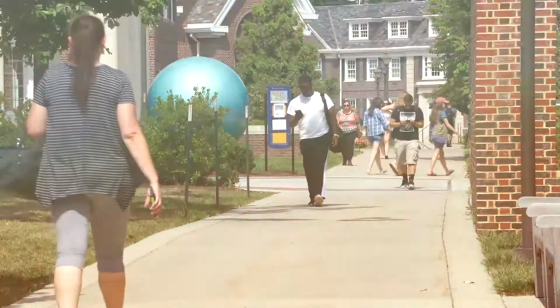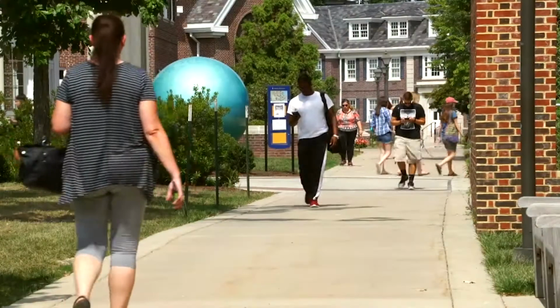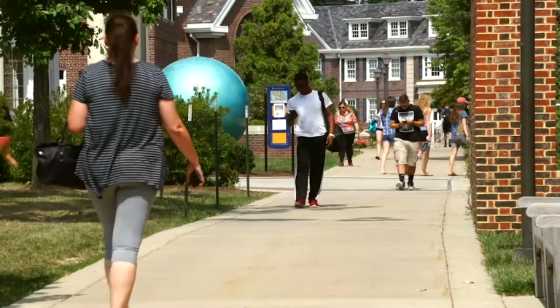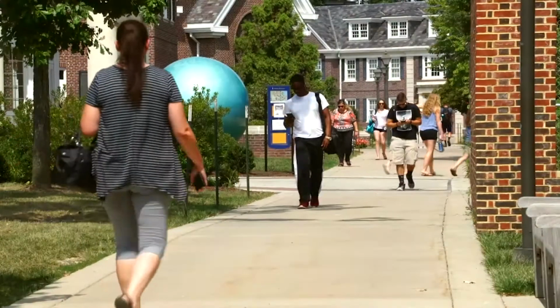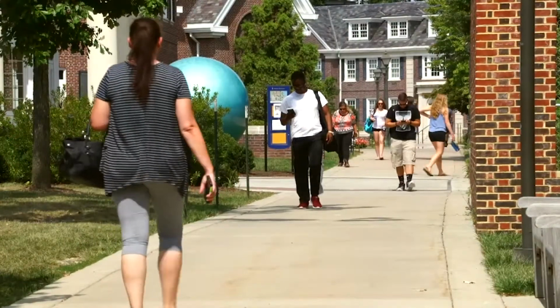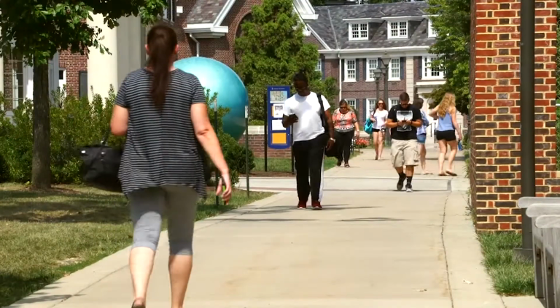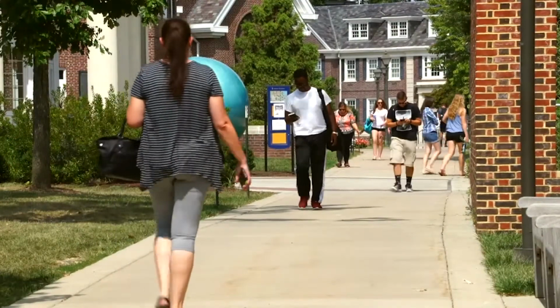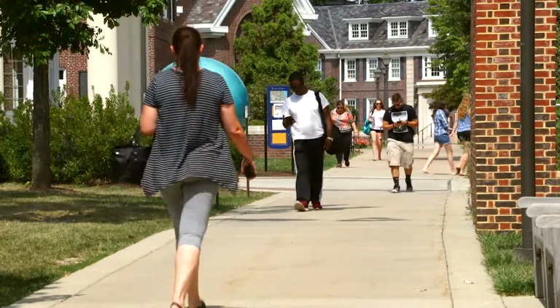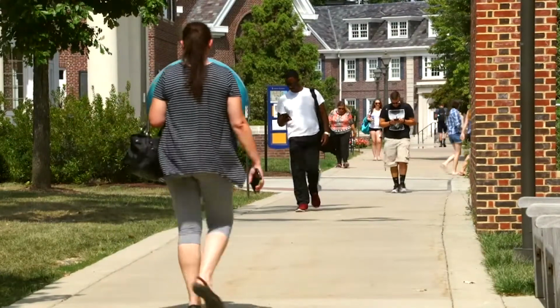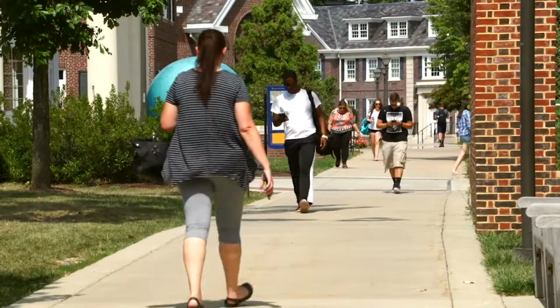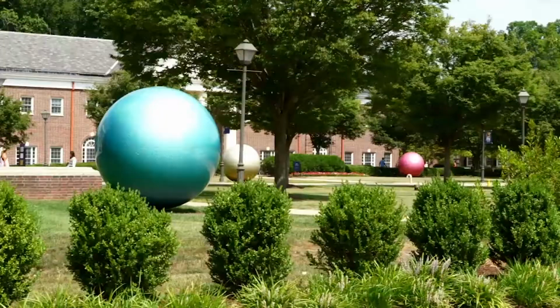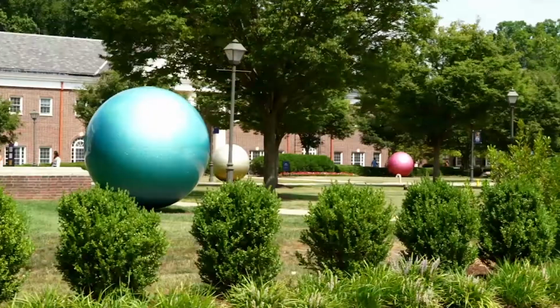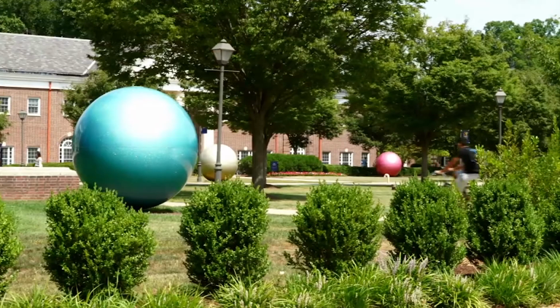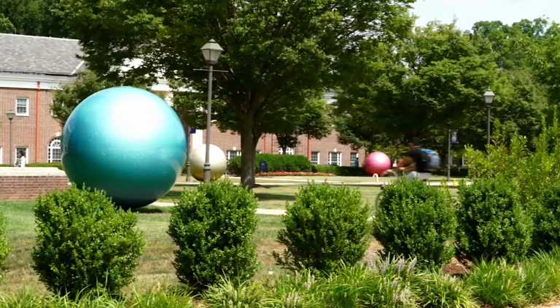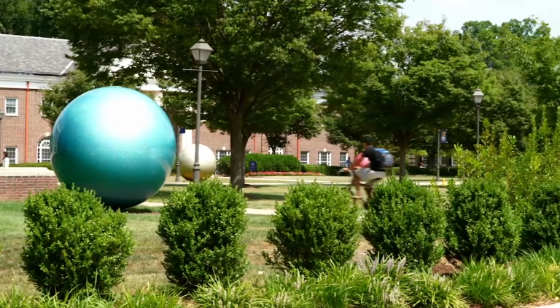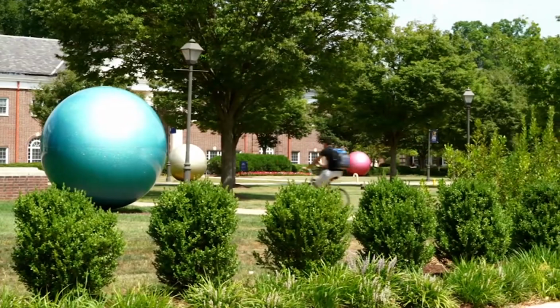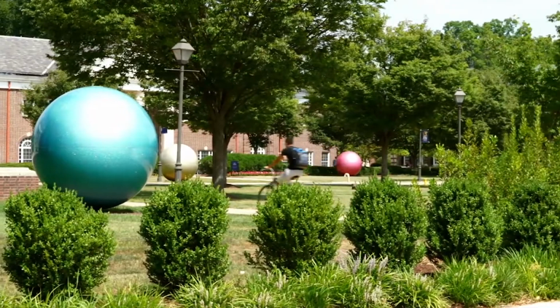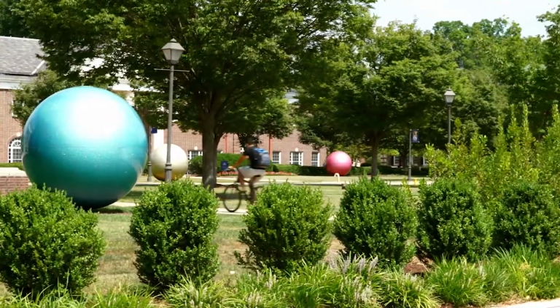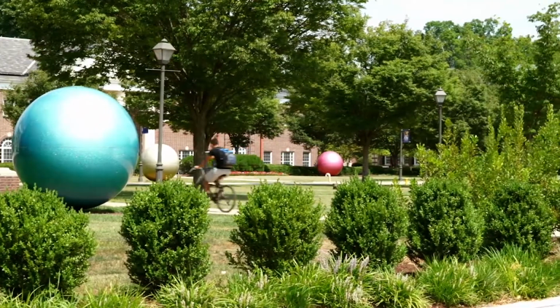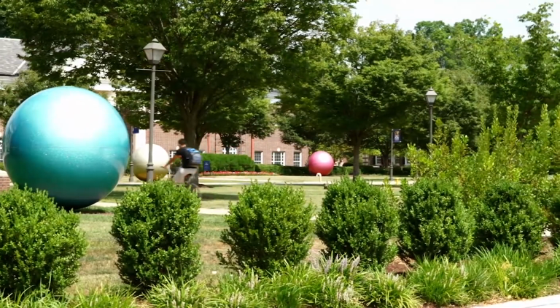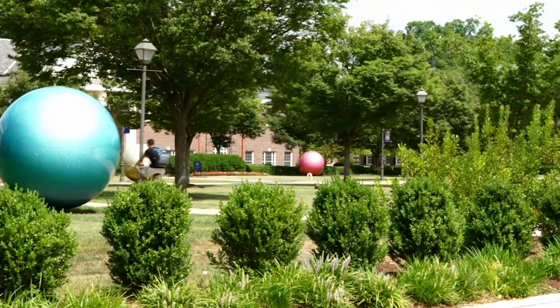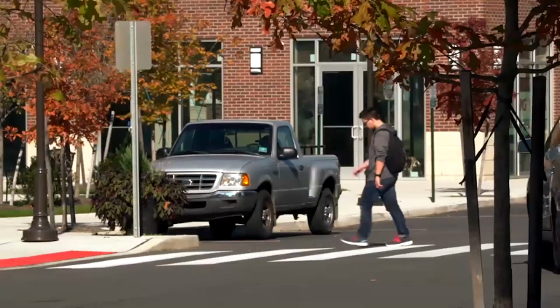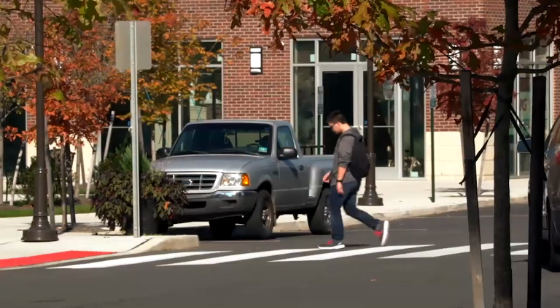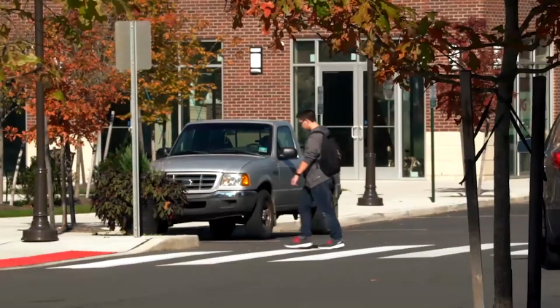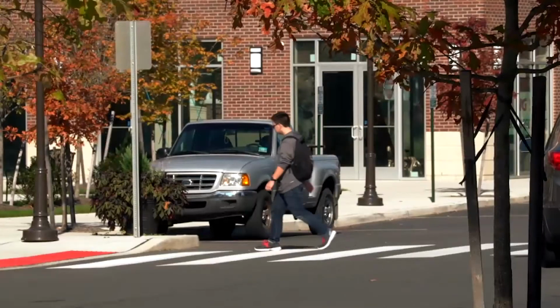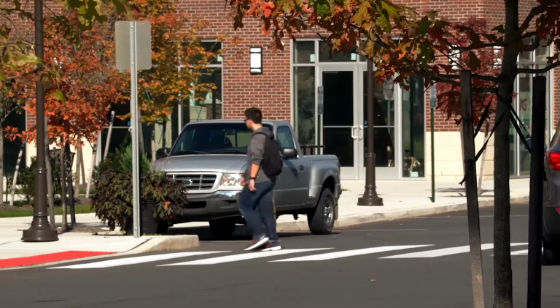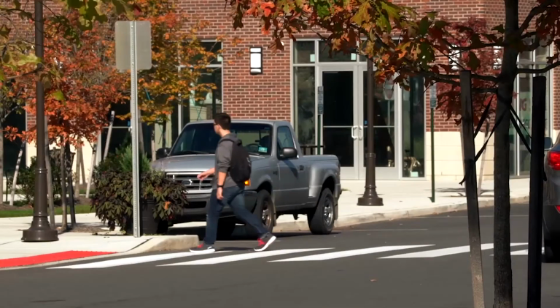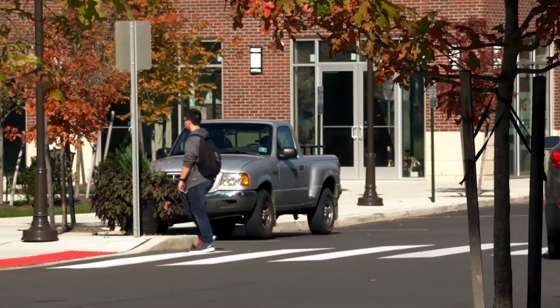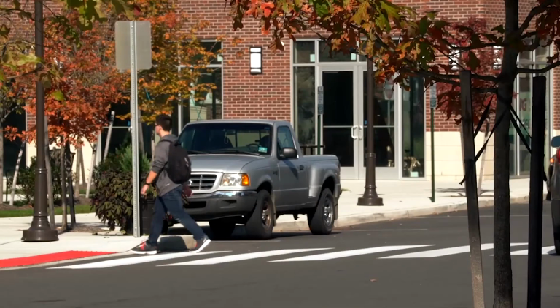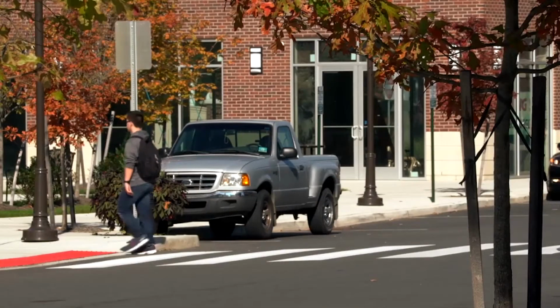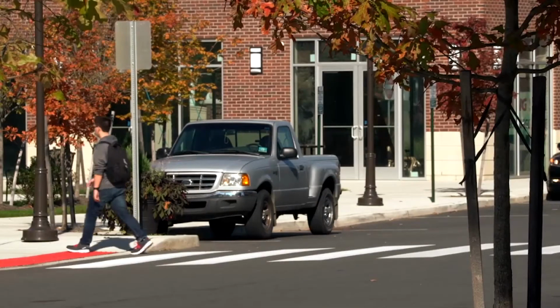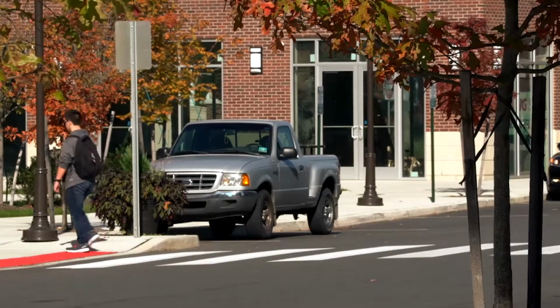Living so close to campus is a huge time saver. I can easily get to class without having to worry about traffic or gas expenses.